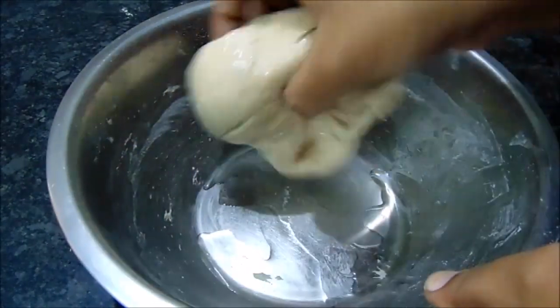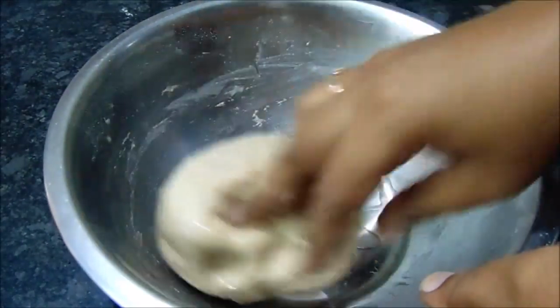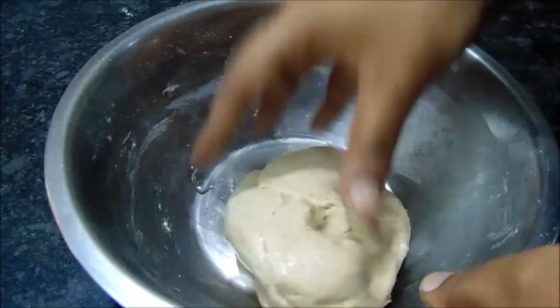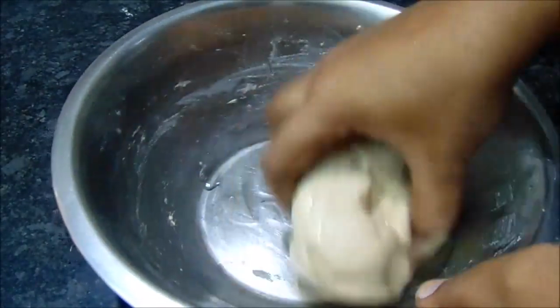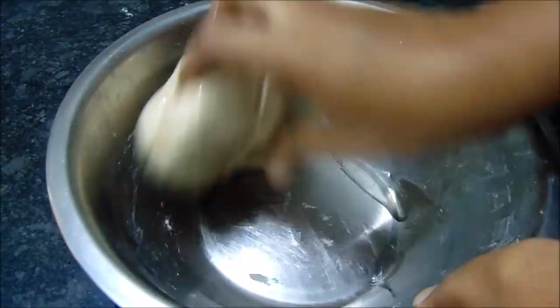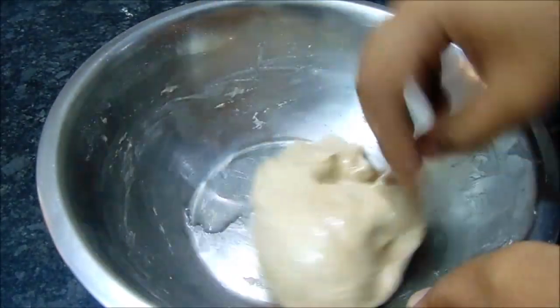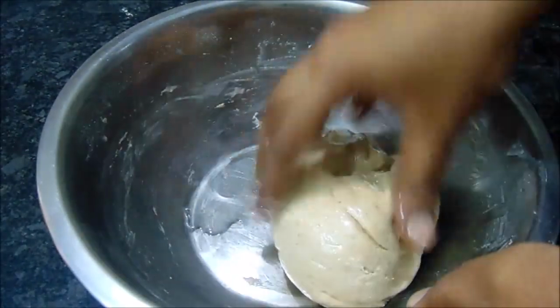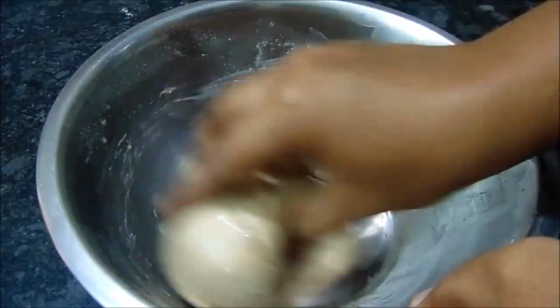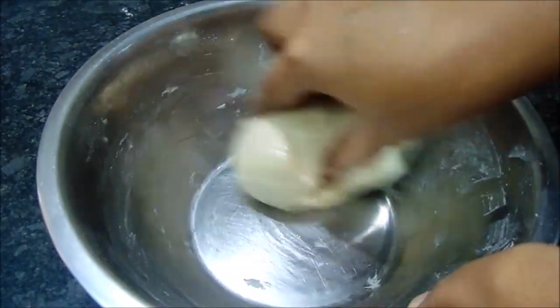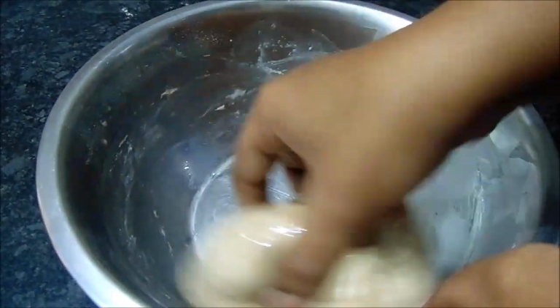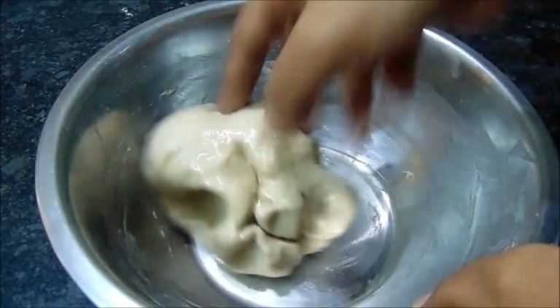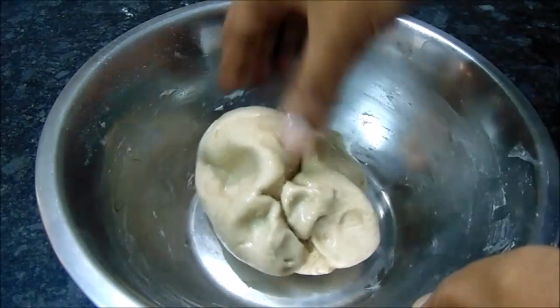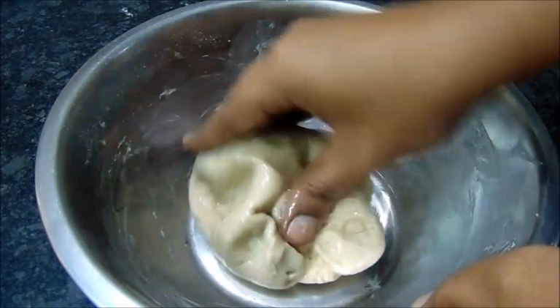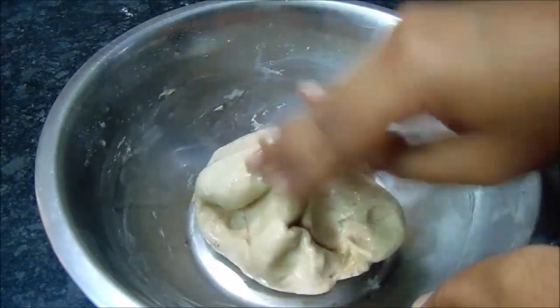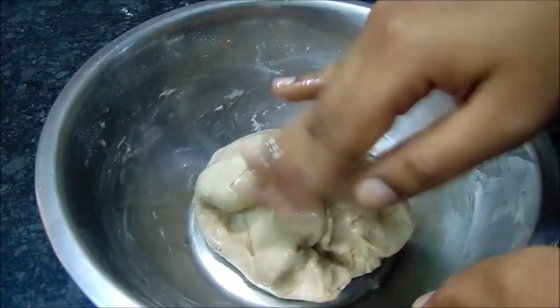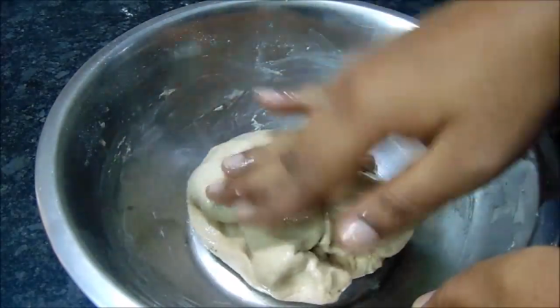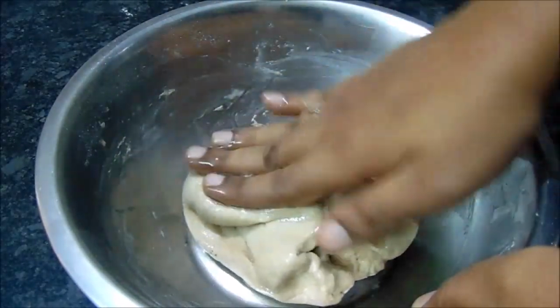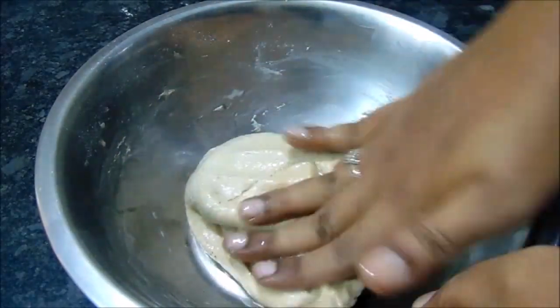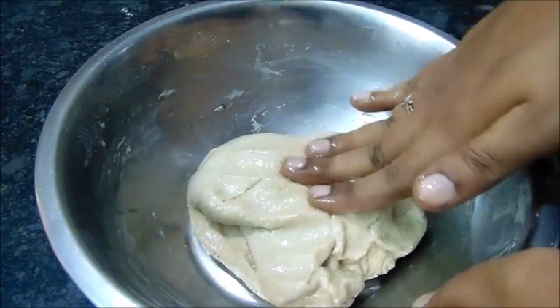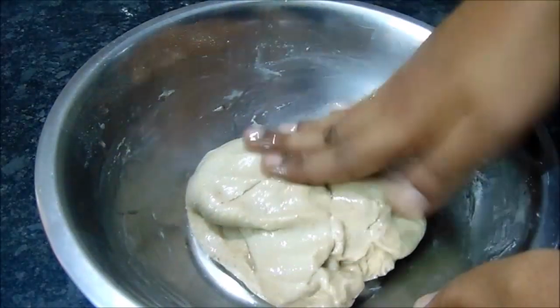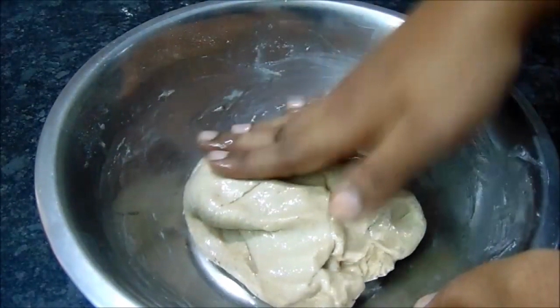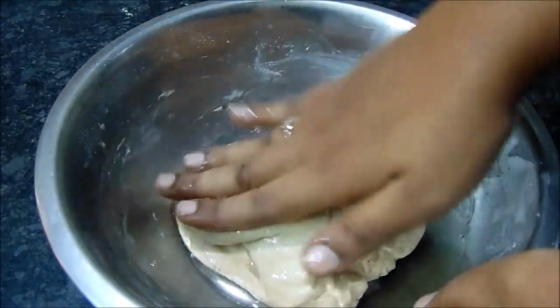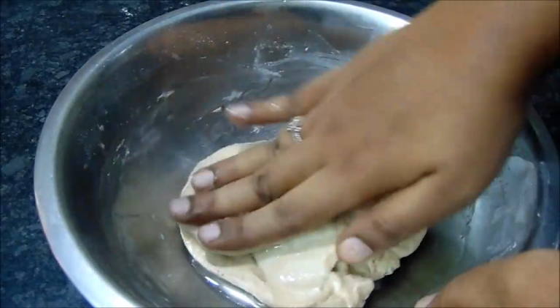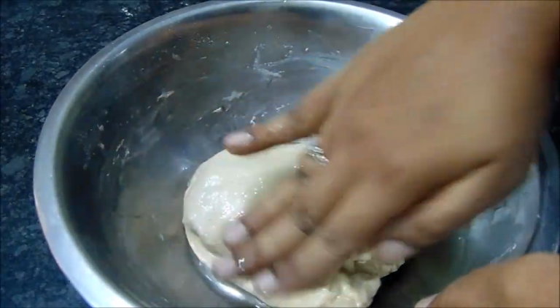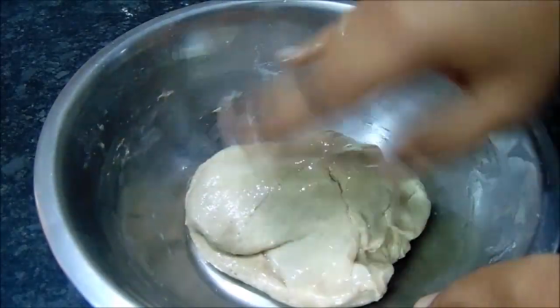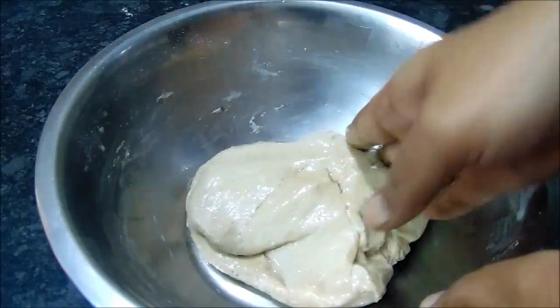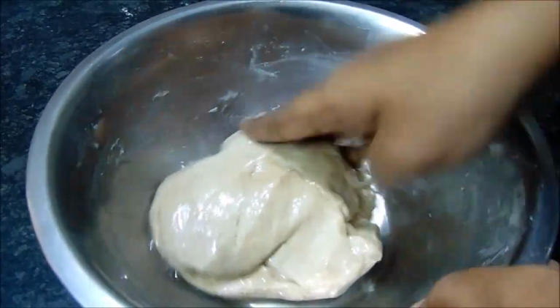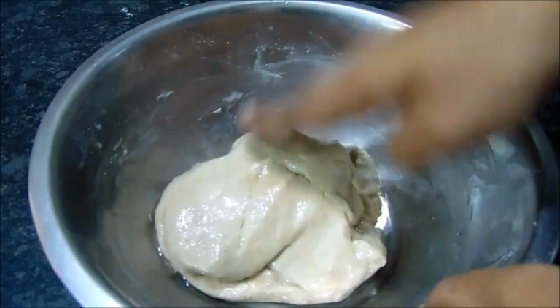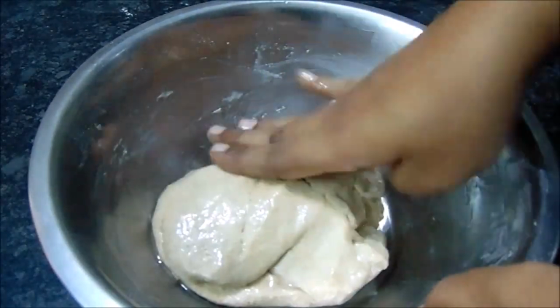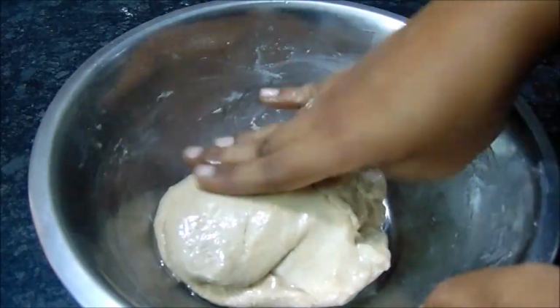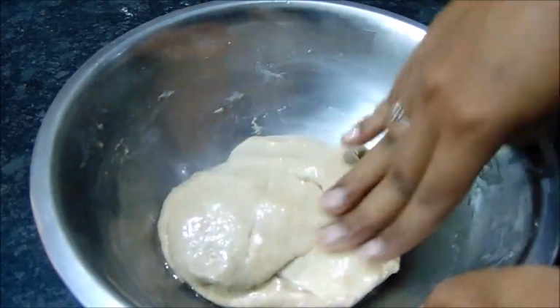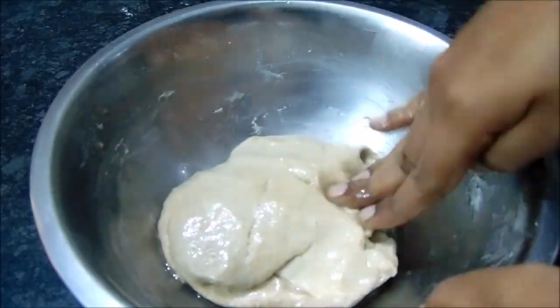Let's do the next process. Let's do the stuffing.